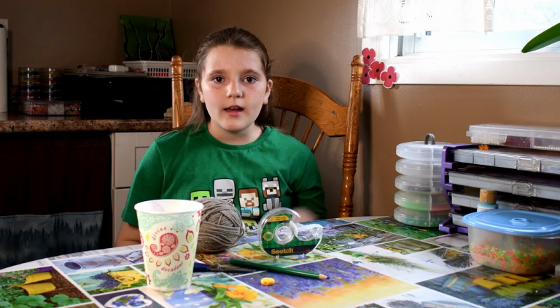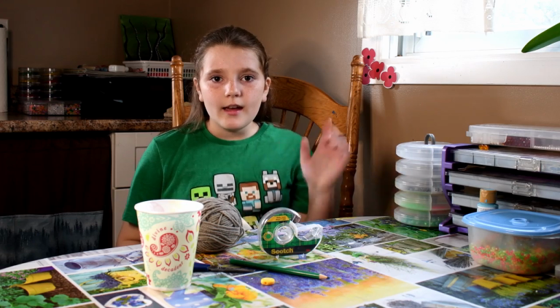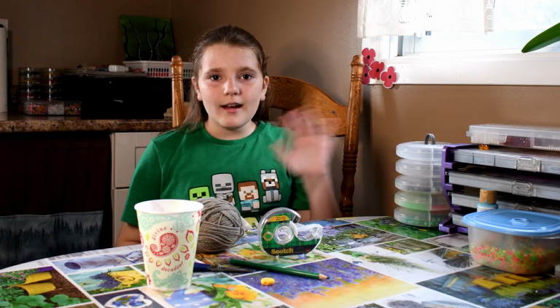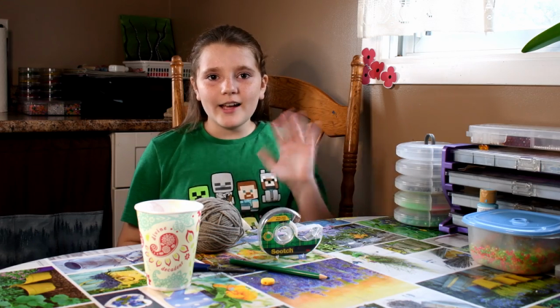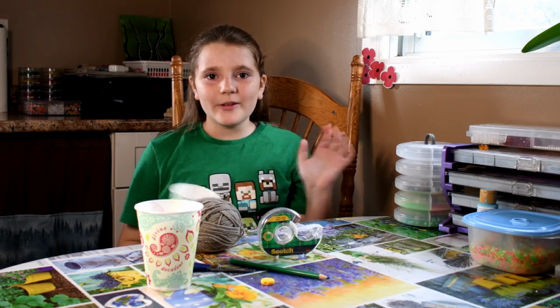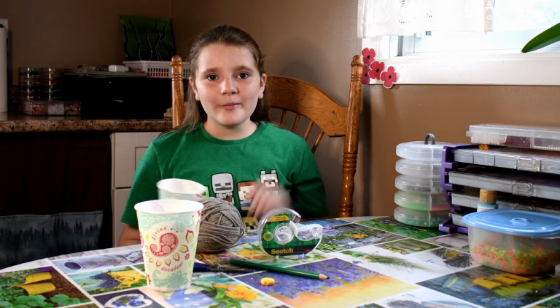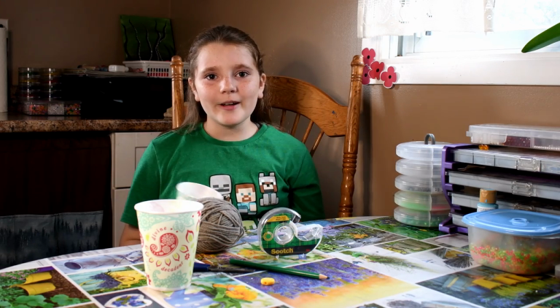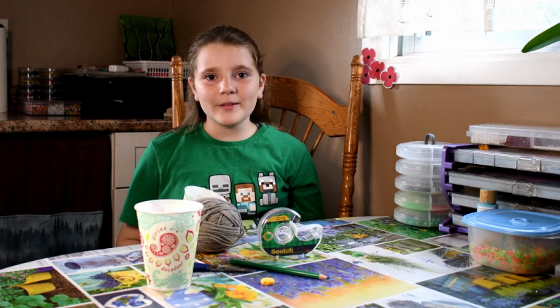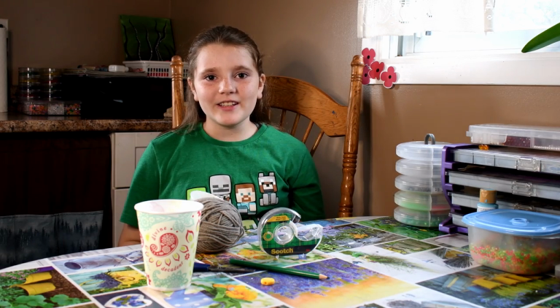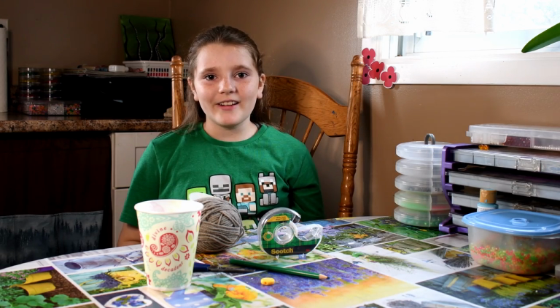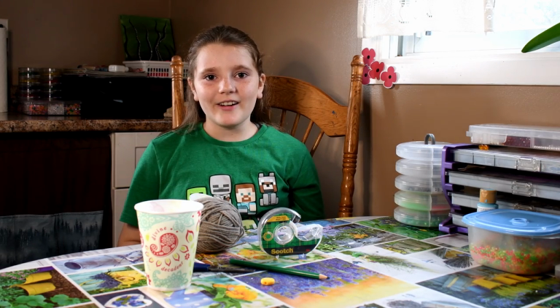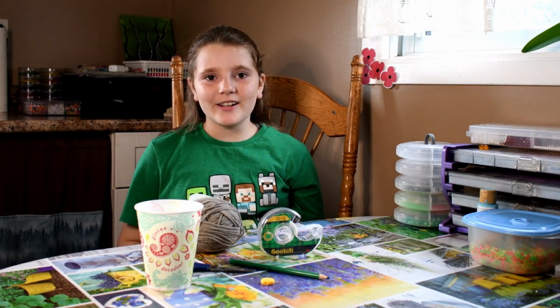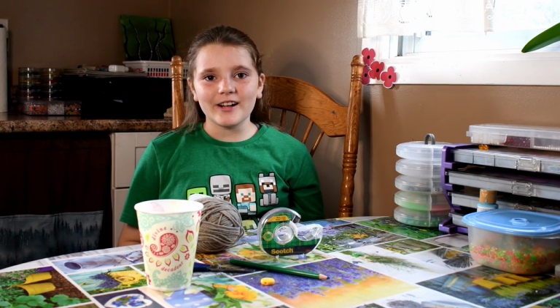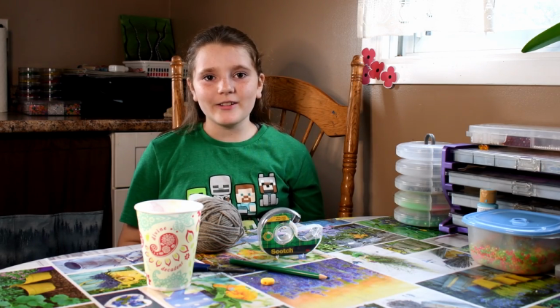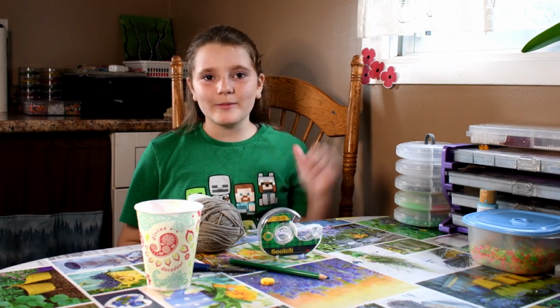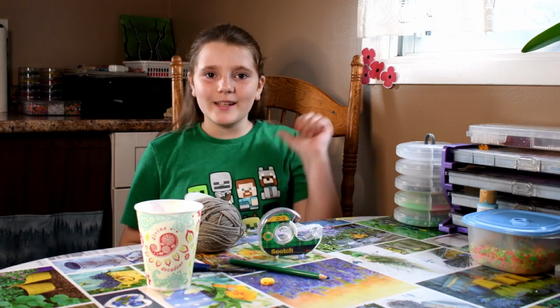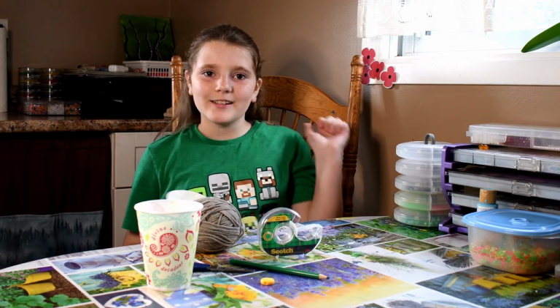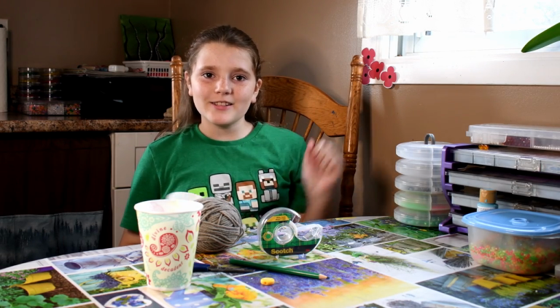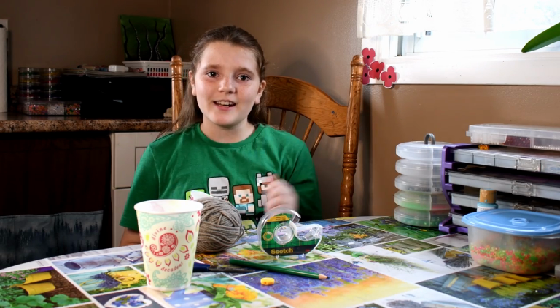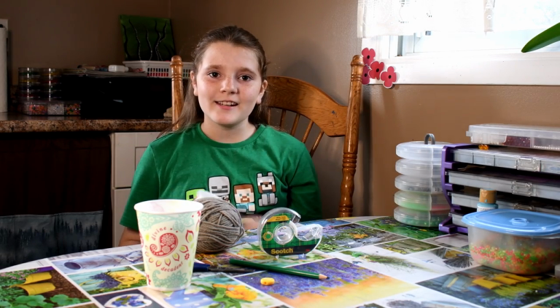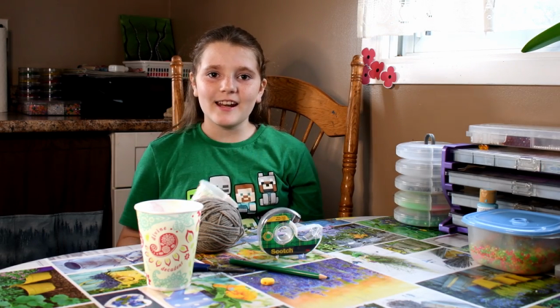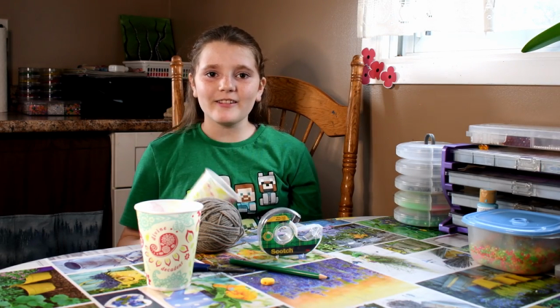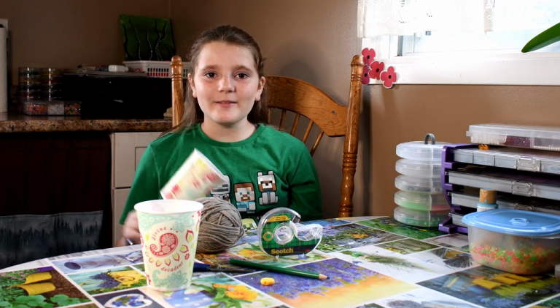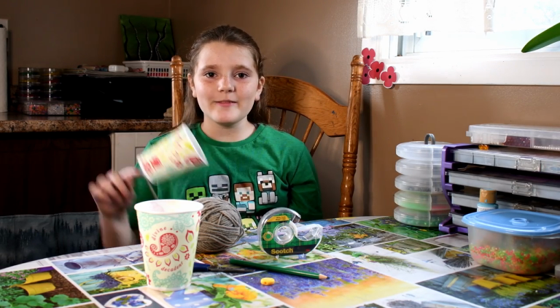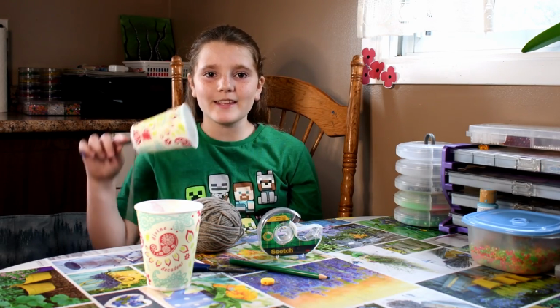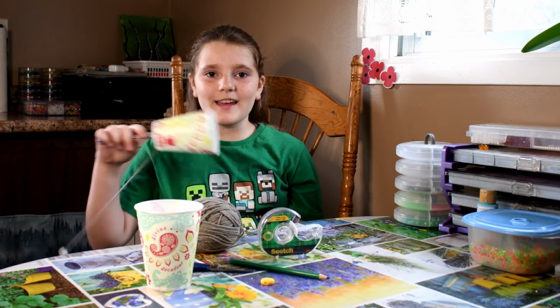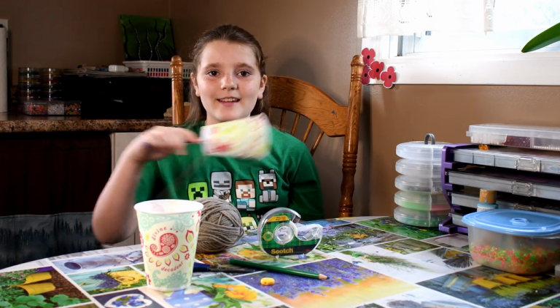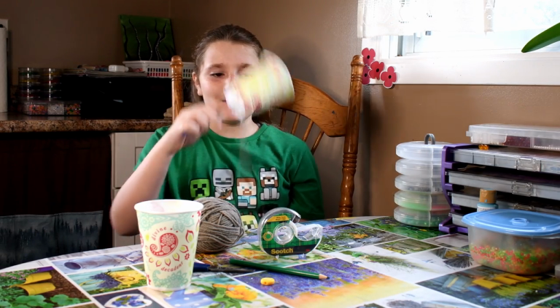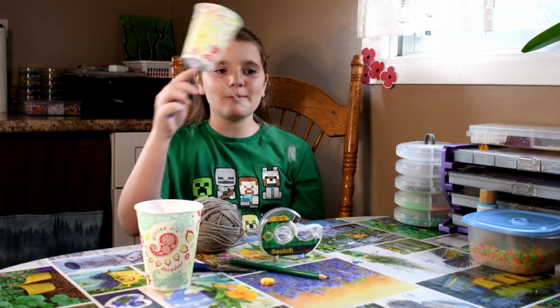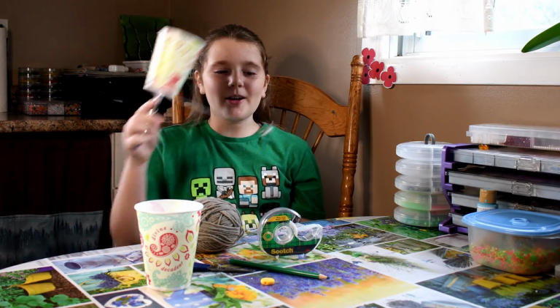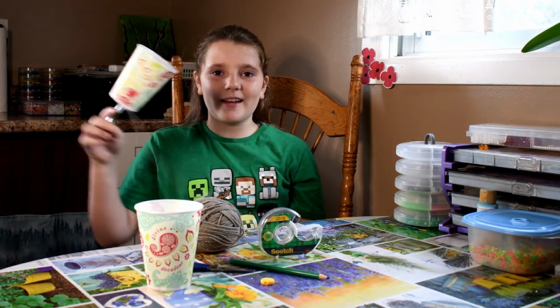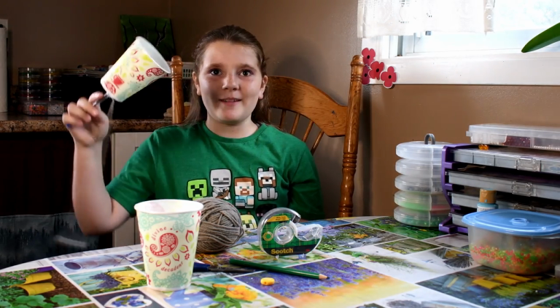Hey guys, welcome back to my channel, Art and Crafts with me, Jade. Today we're going to be making a cup and ball game.